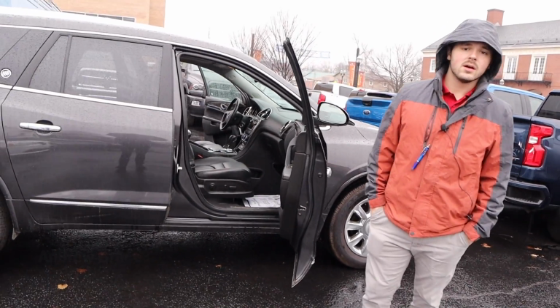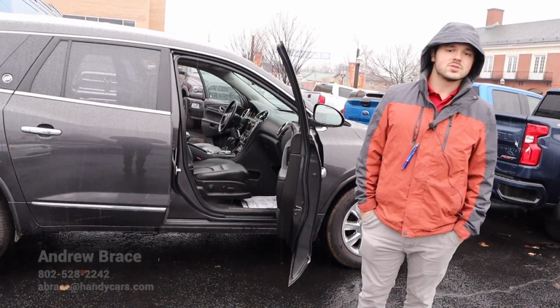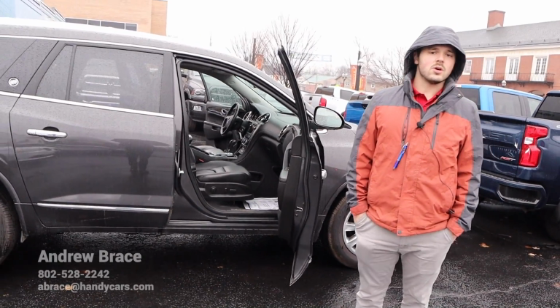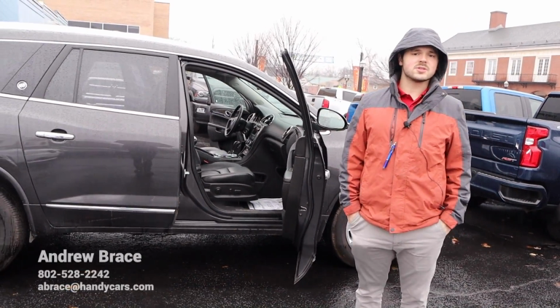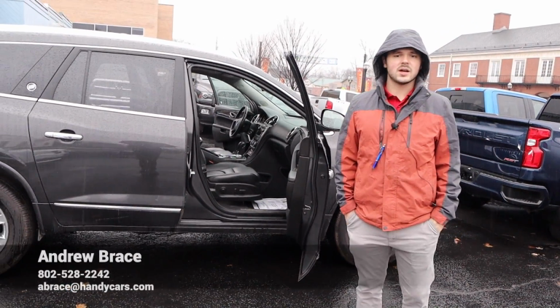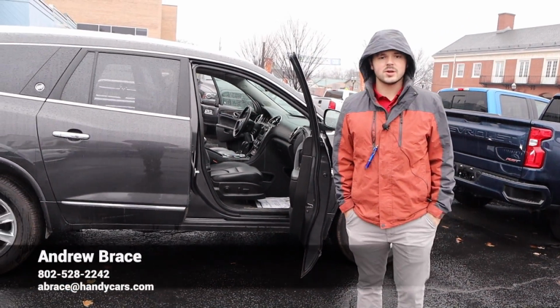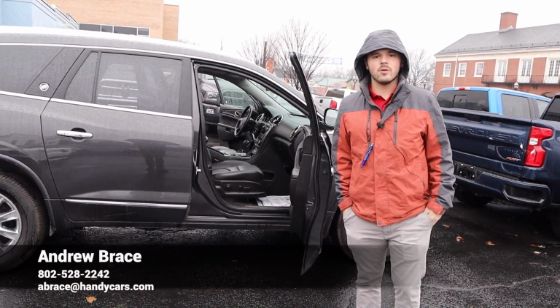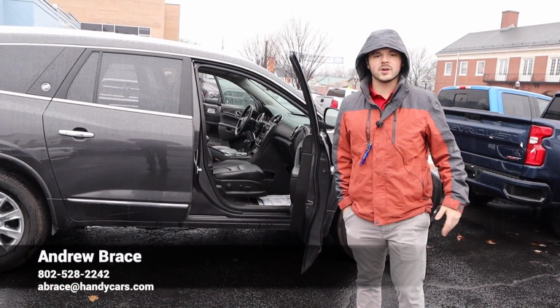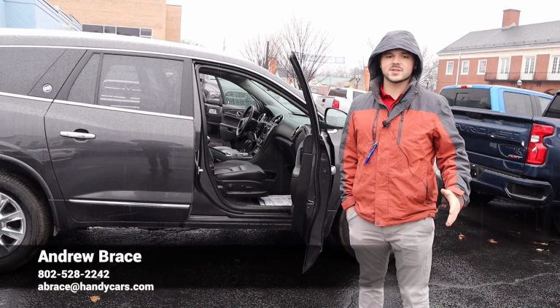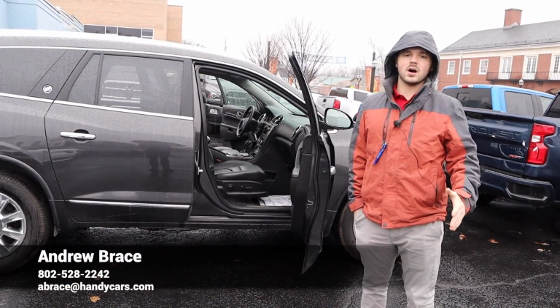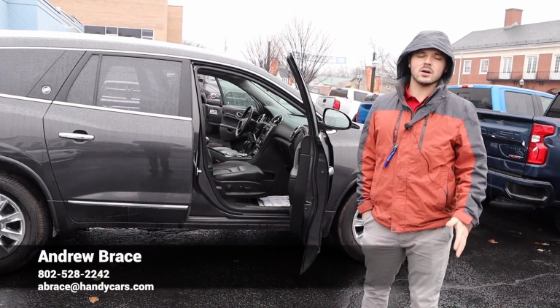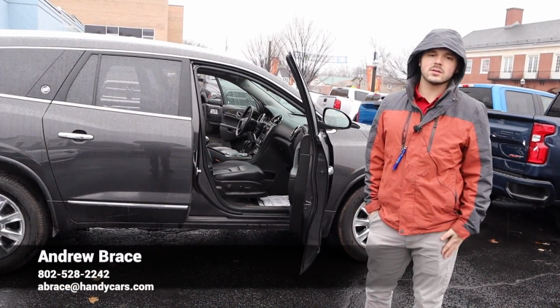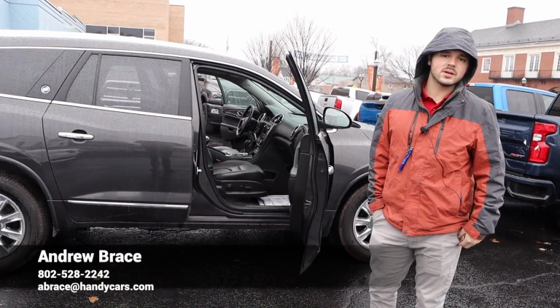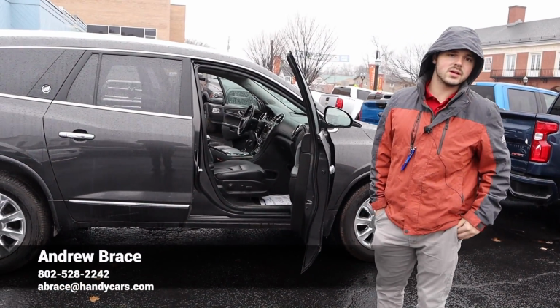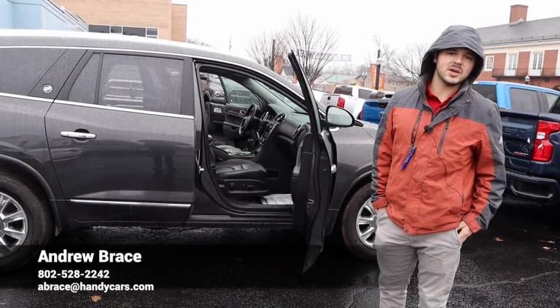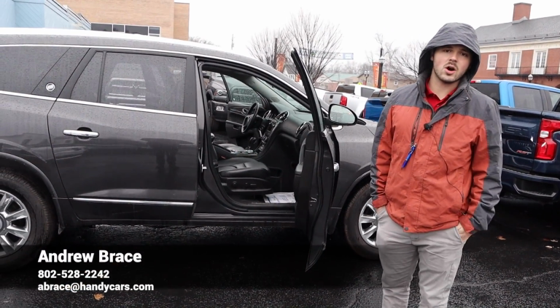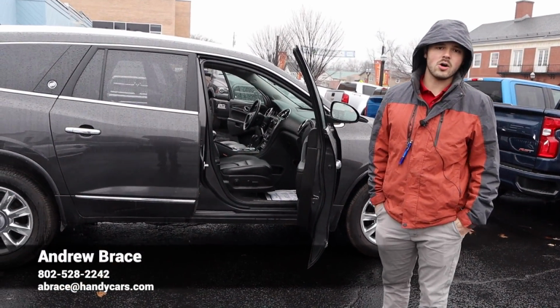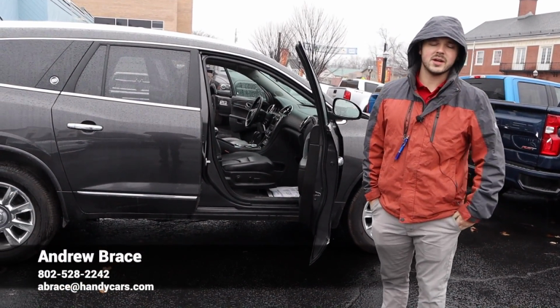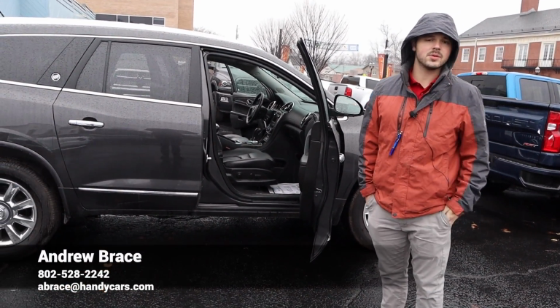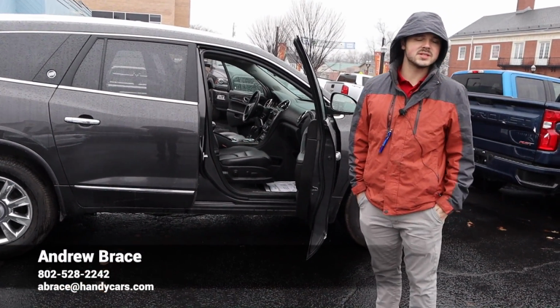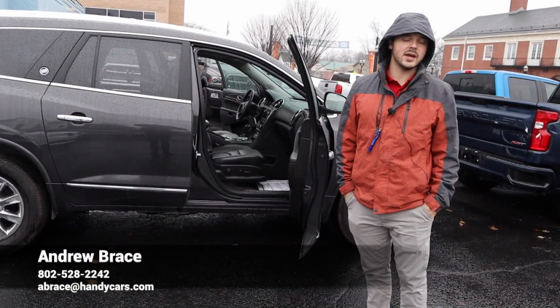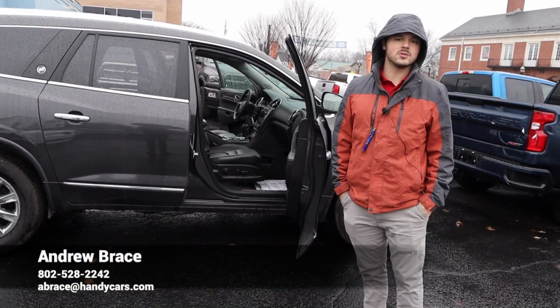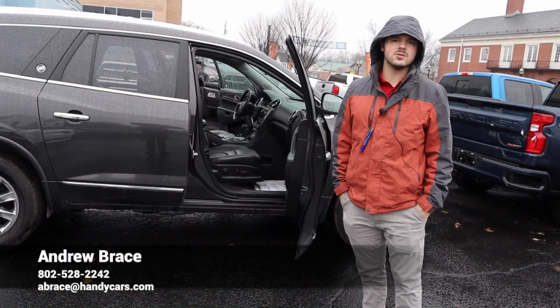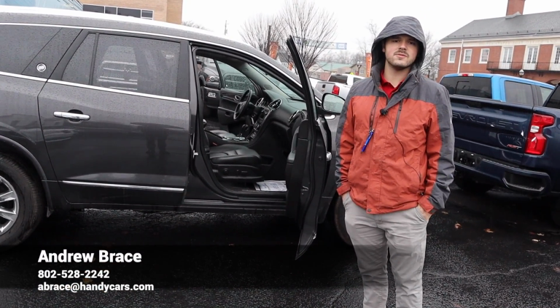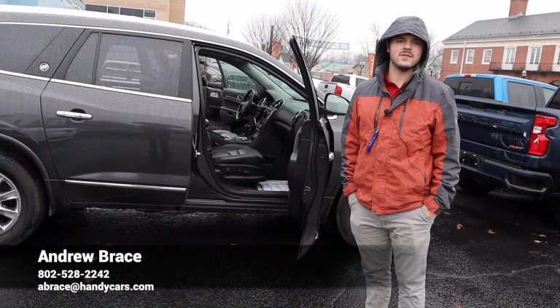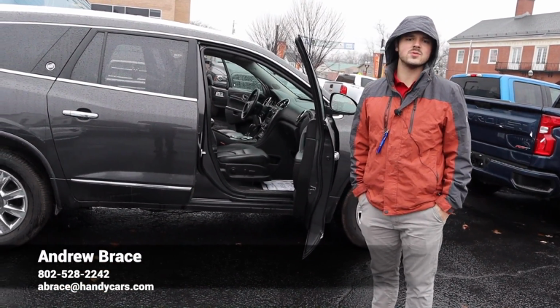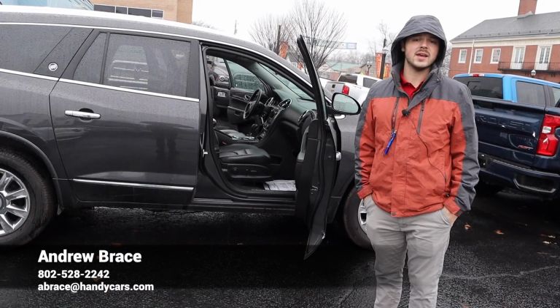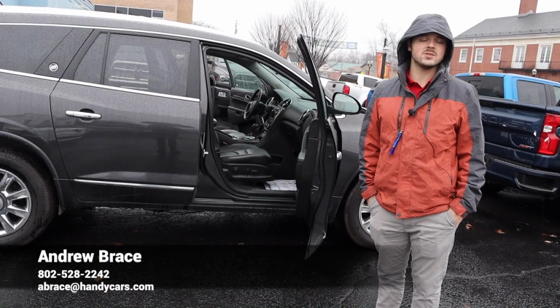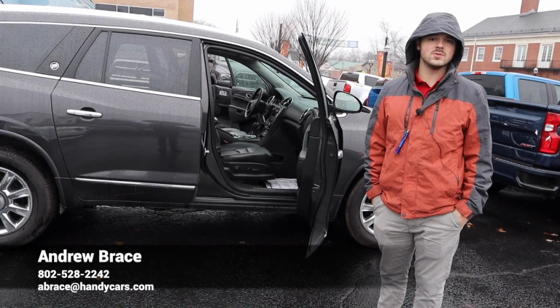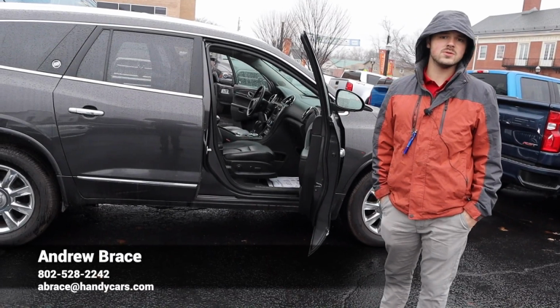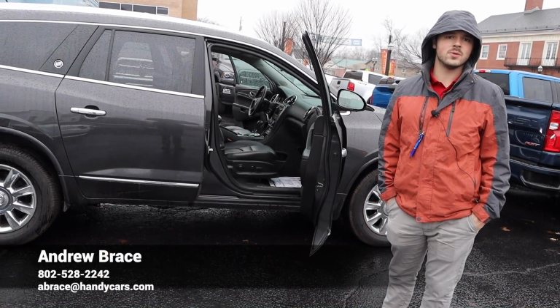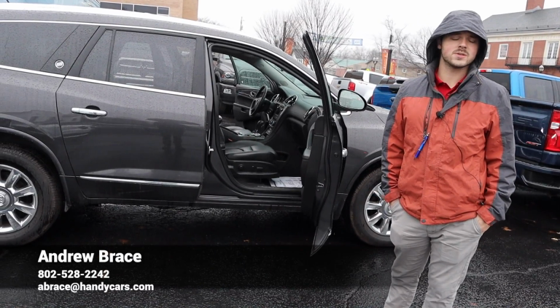There's a lot to go over in this car — give me a call. My number is 802-528-2242. I'd be happy to answer any questions, comments, or concerns you may have.